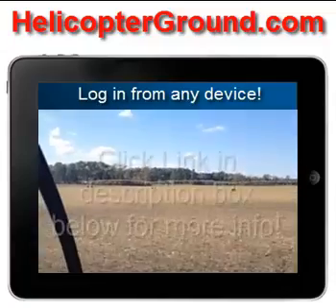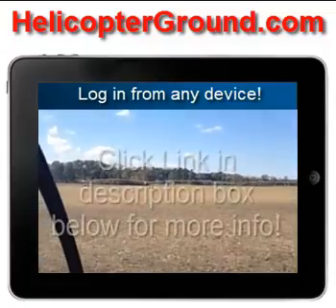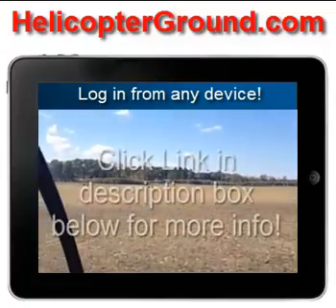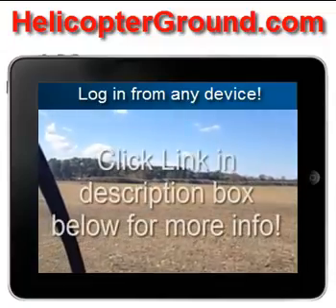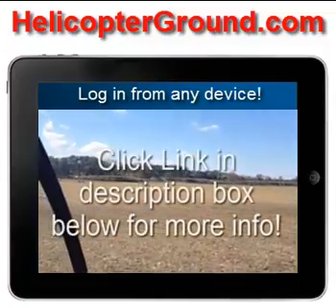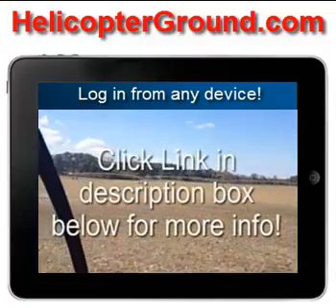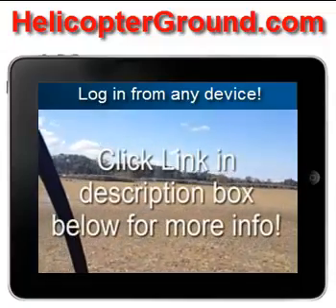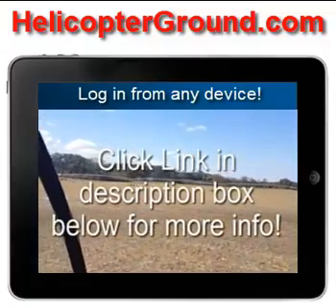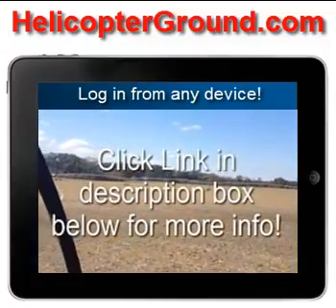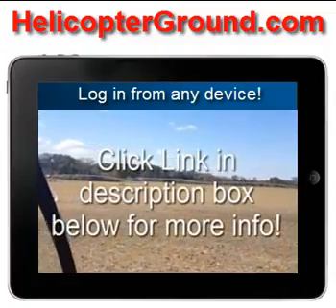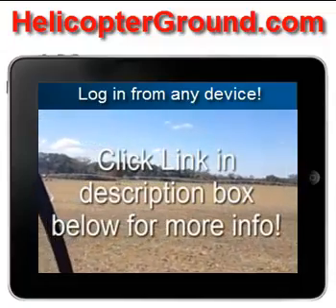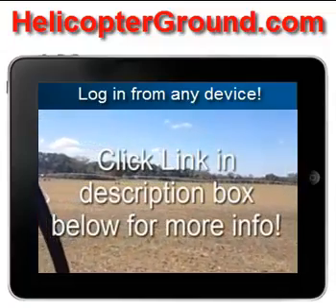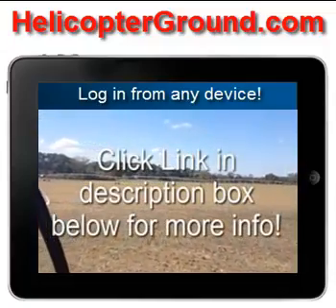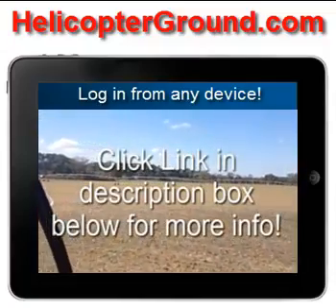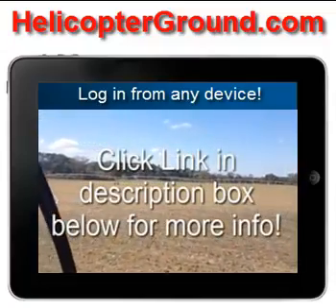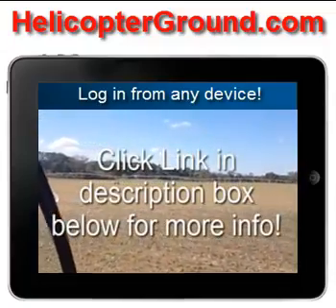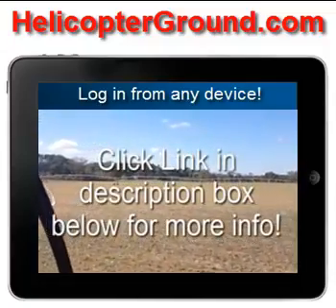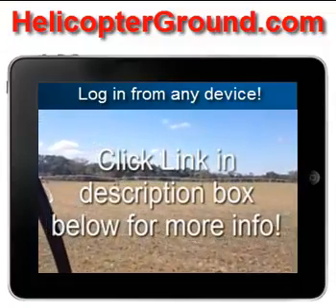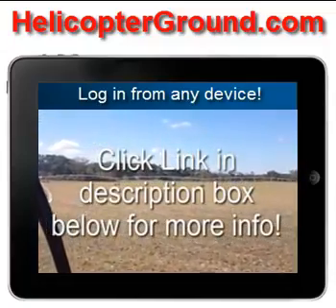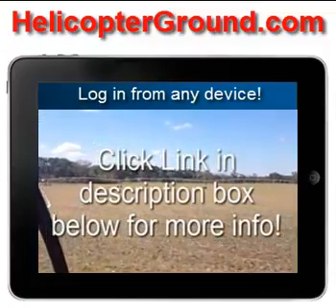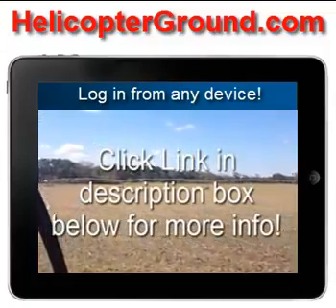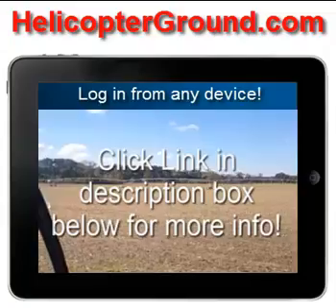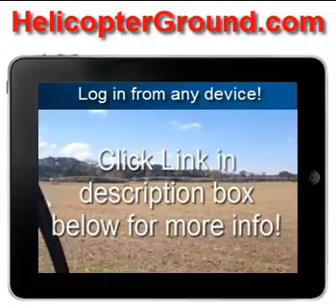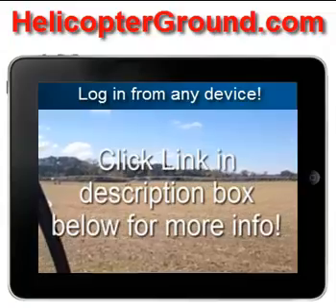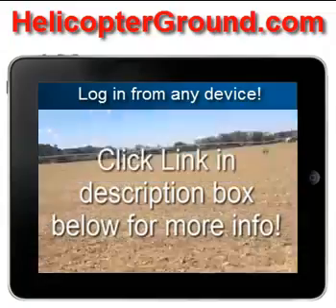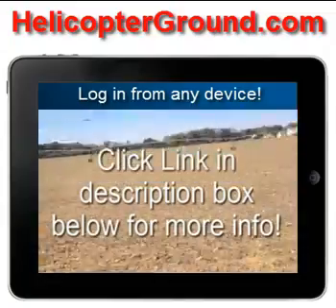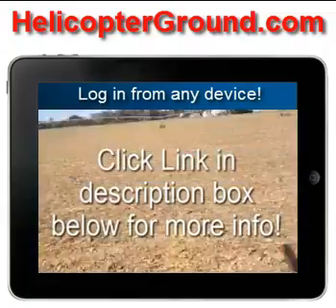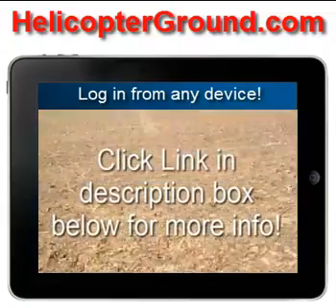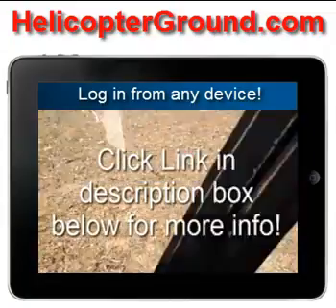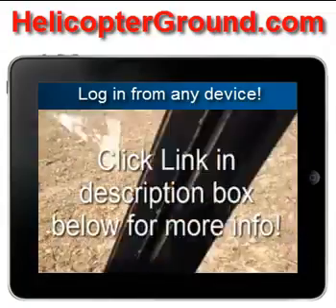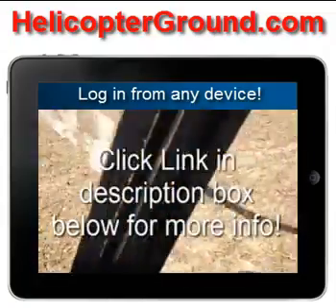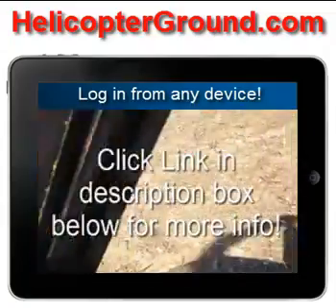As always, let me know what you think of this video — put your comments down in the box below and let me know if you have any questions.